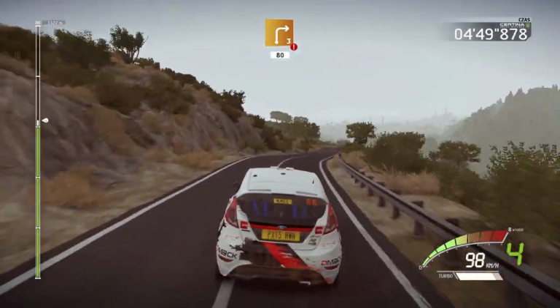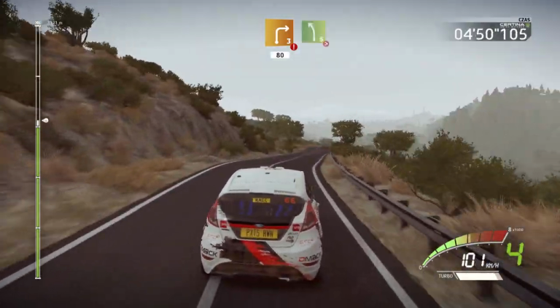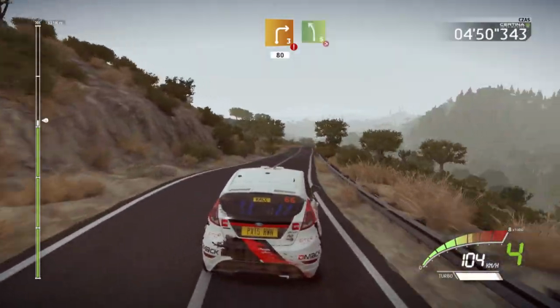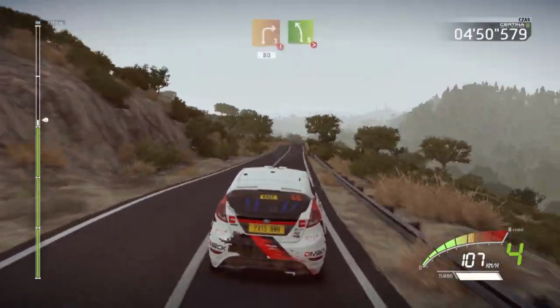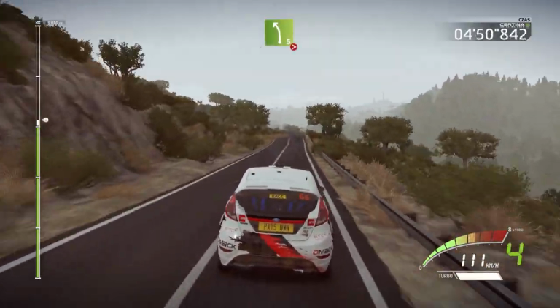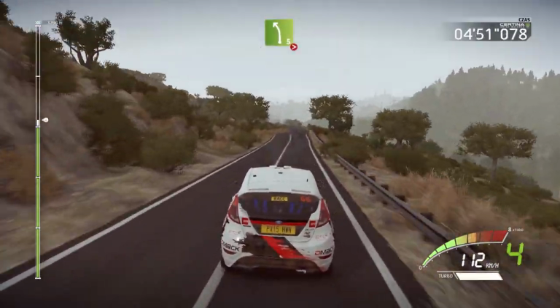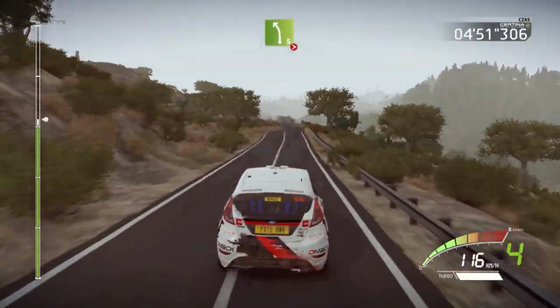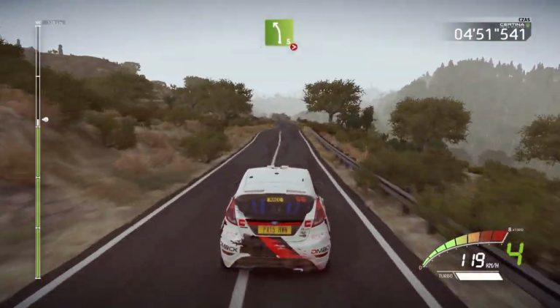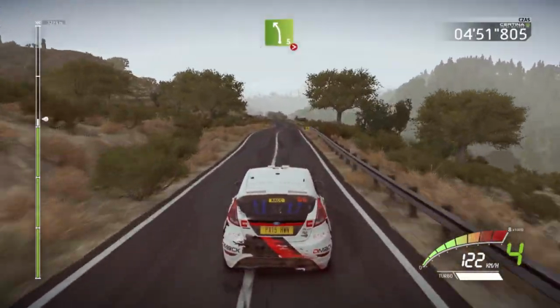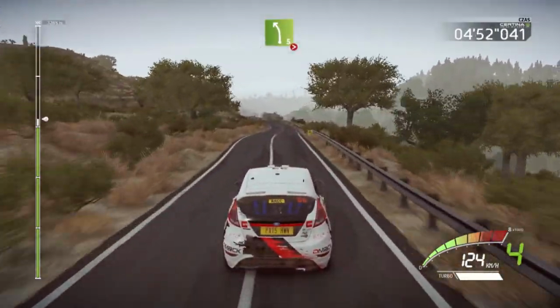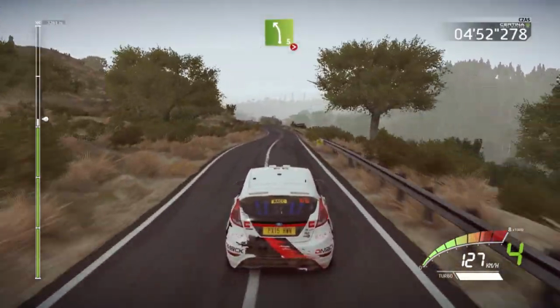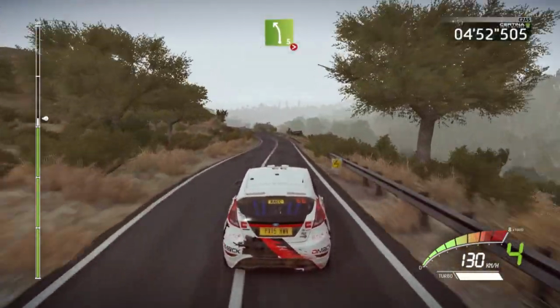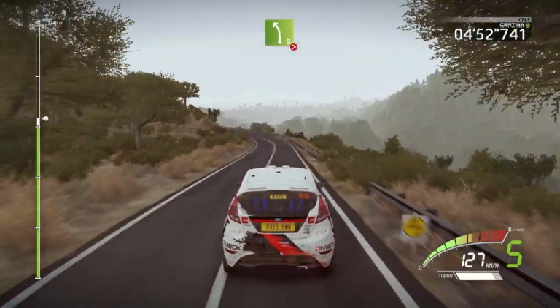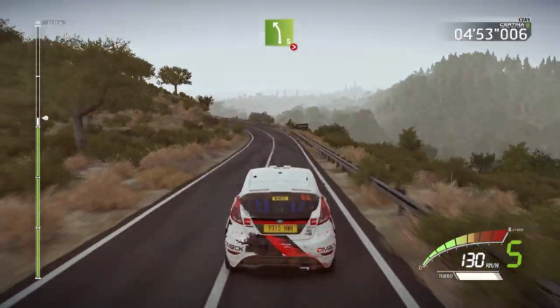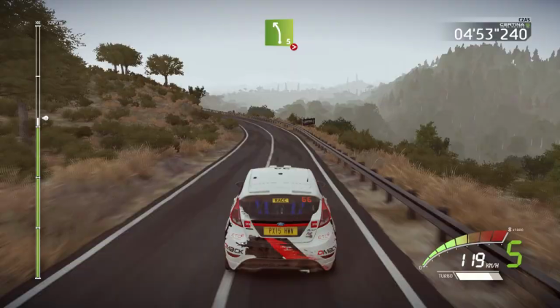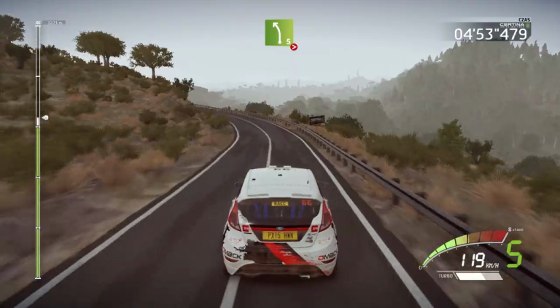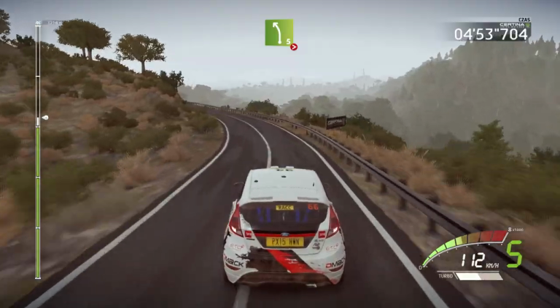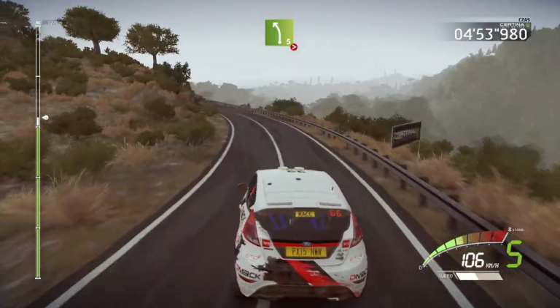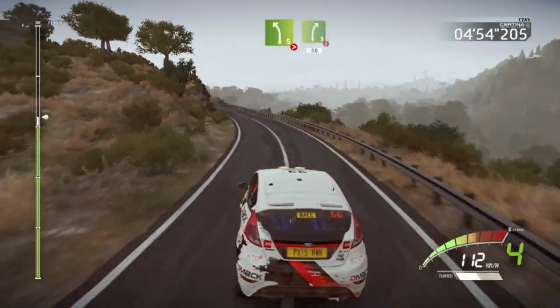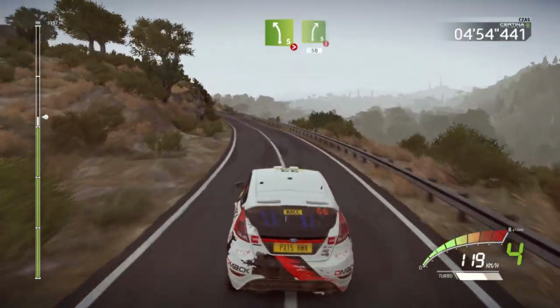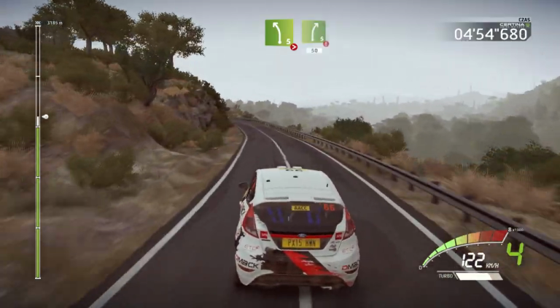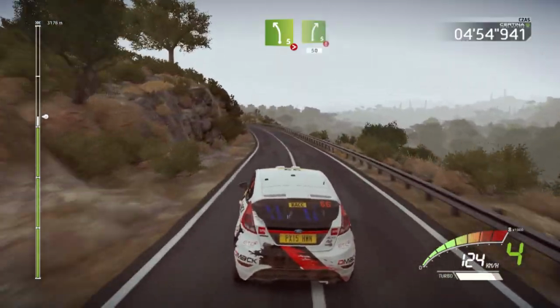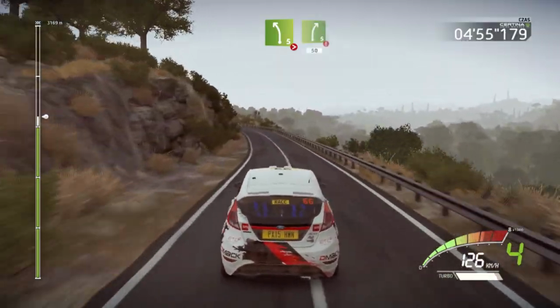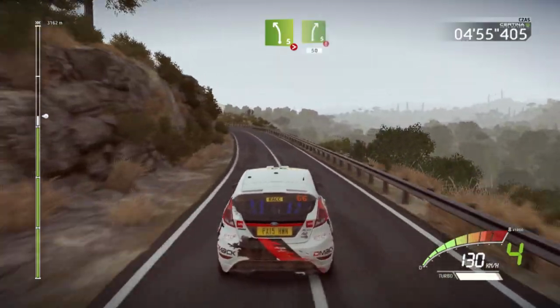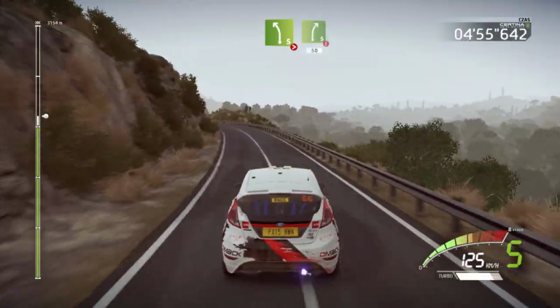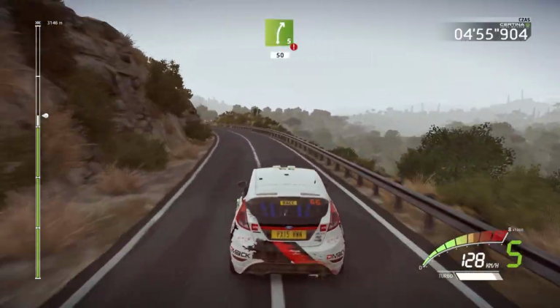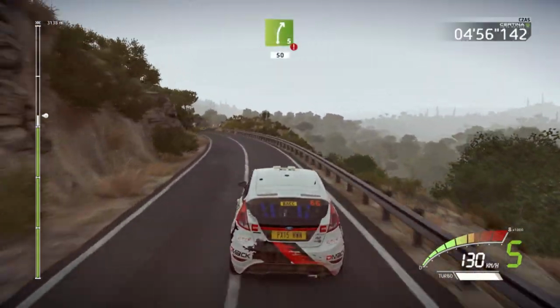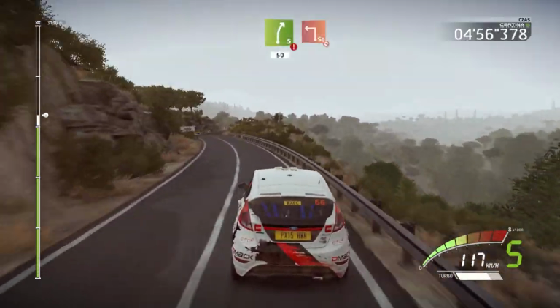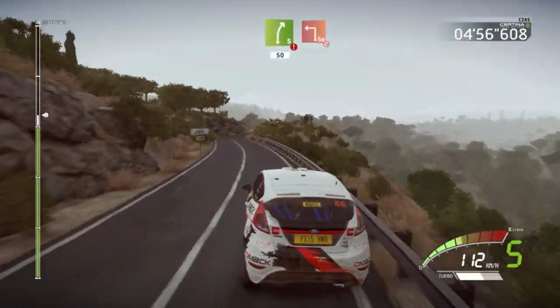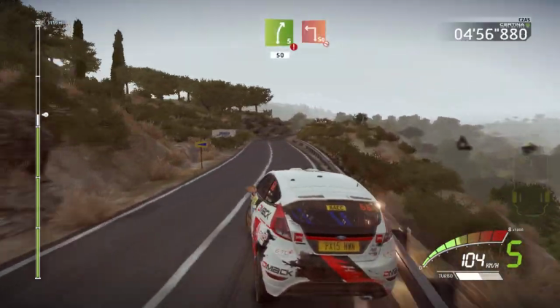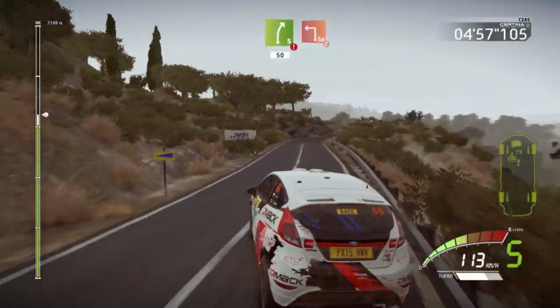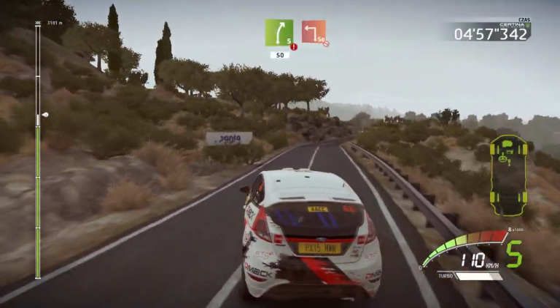Left five, tightens. And caution, right five, short, hard break. 50.